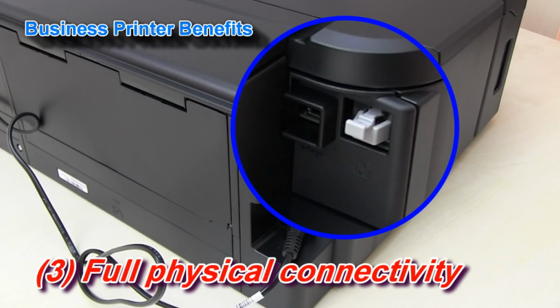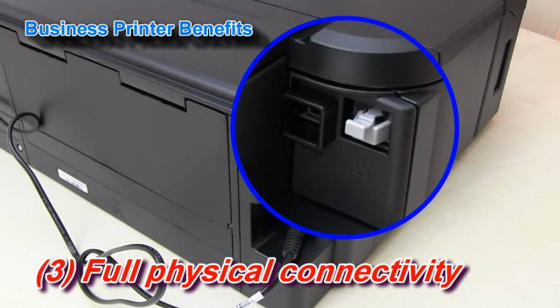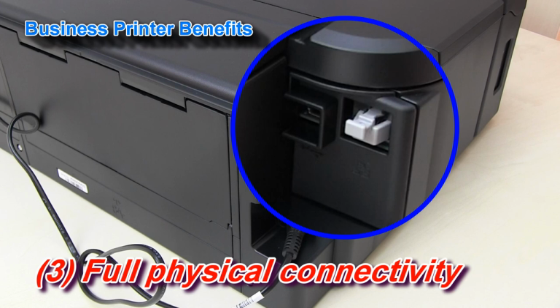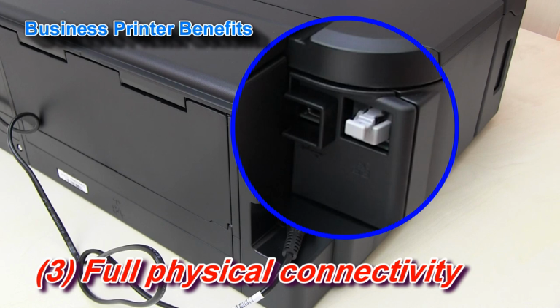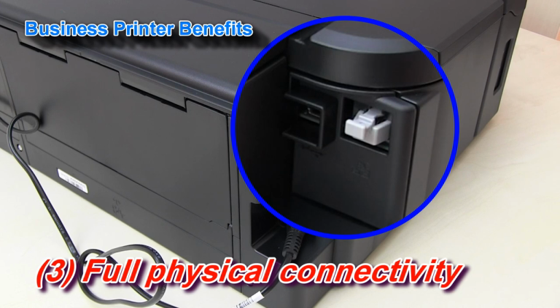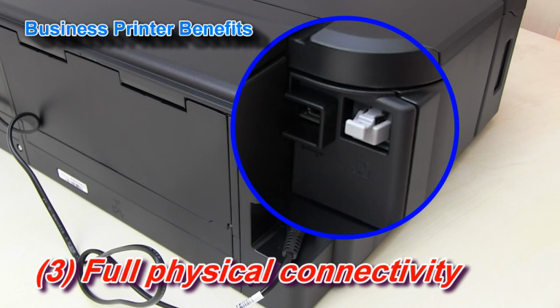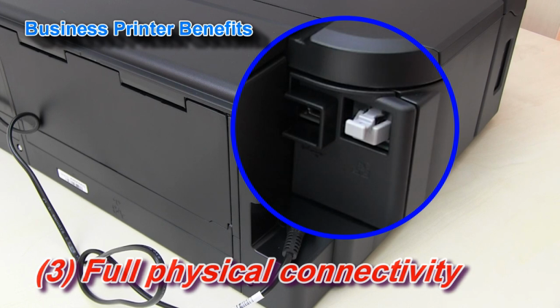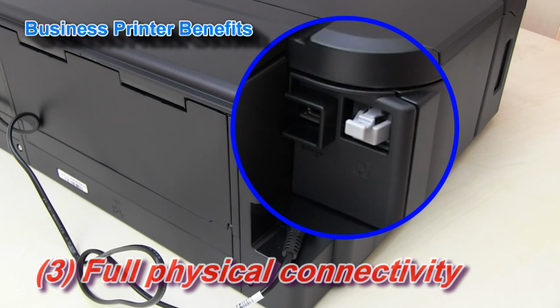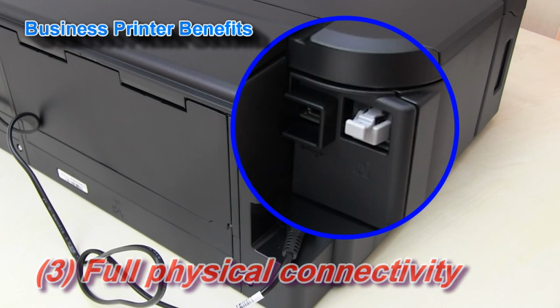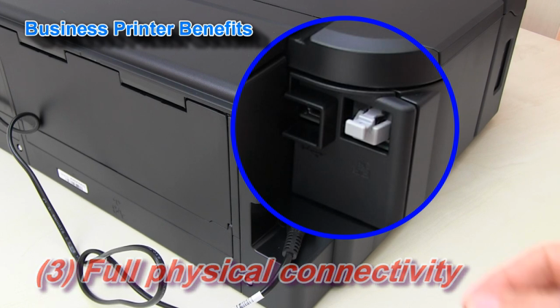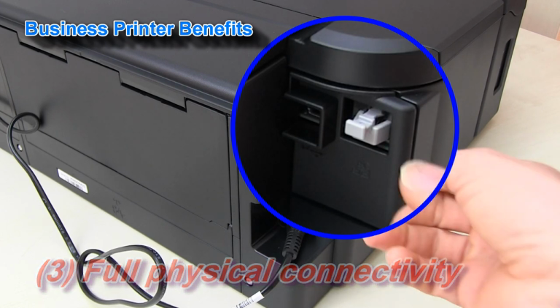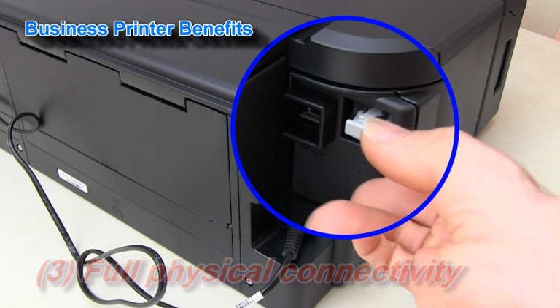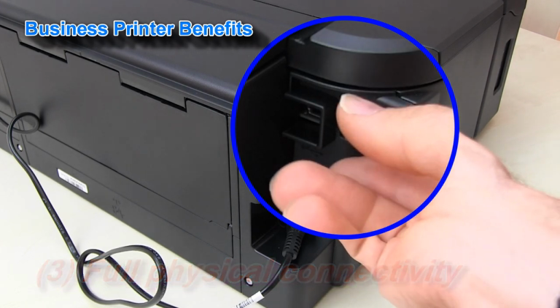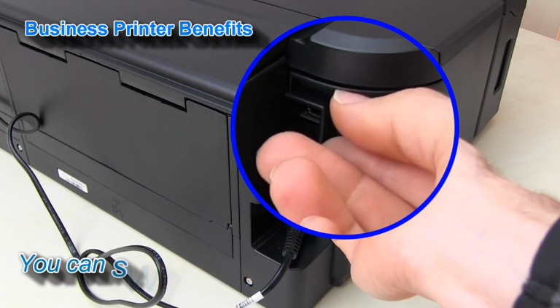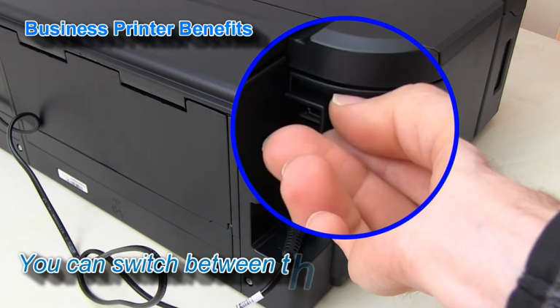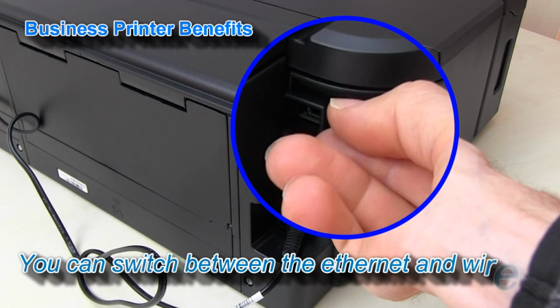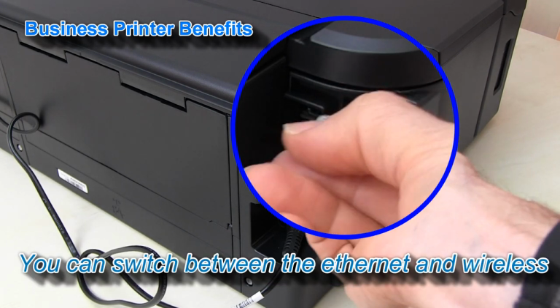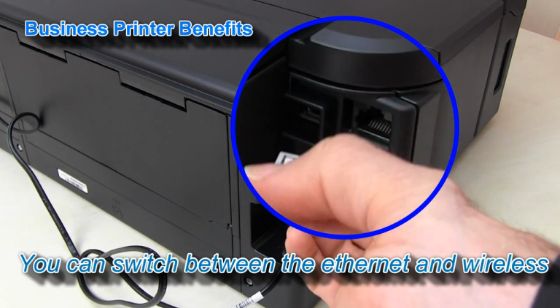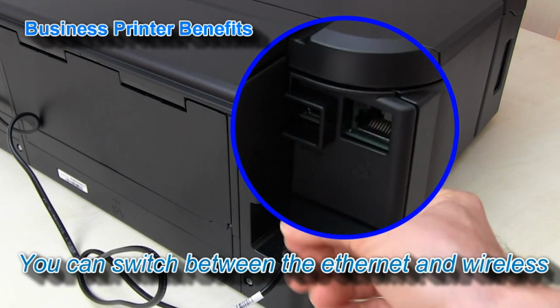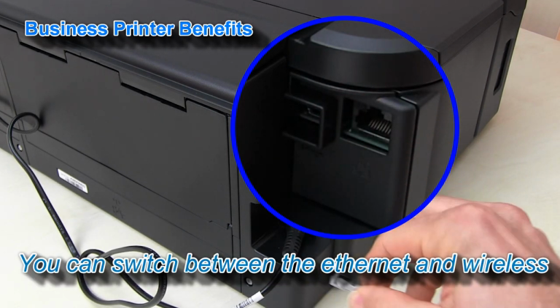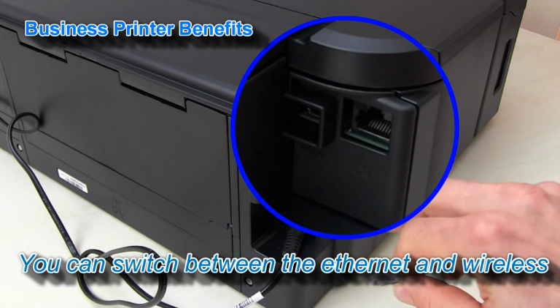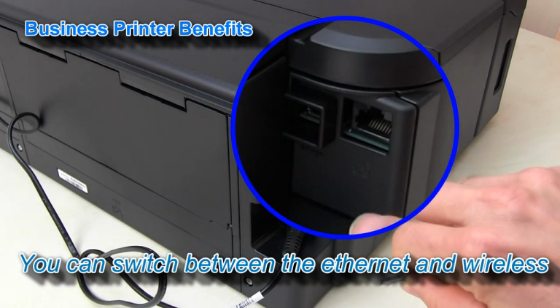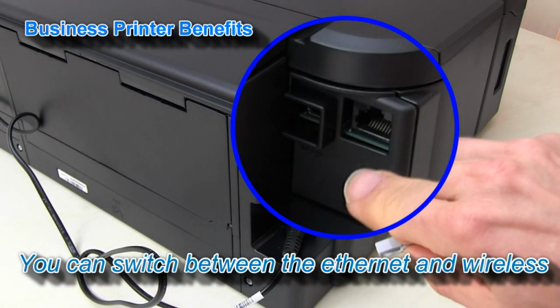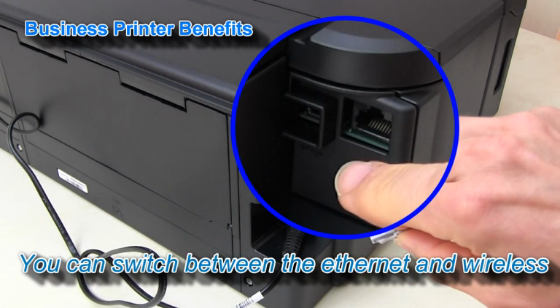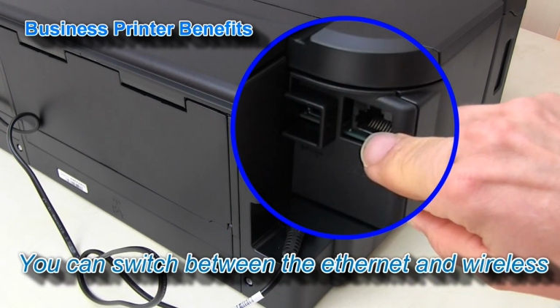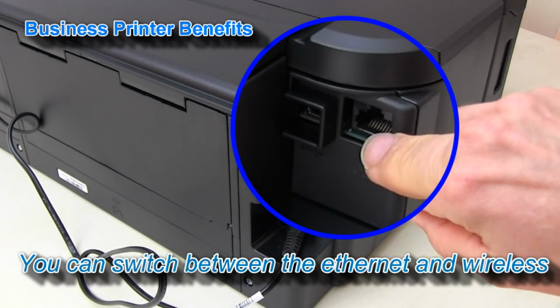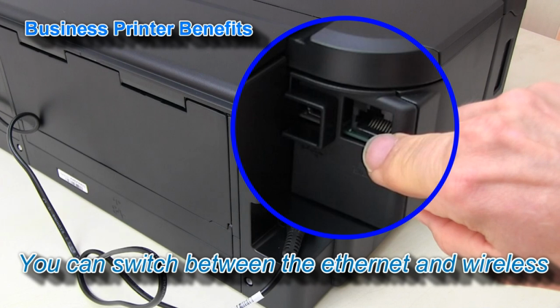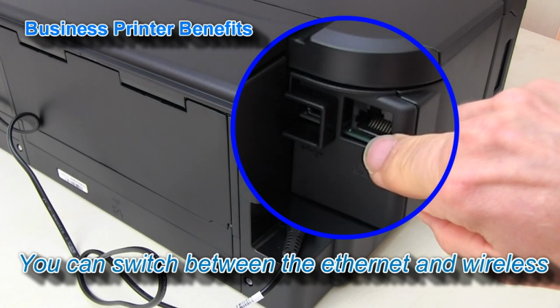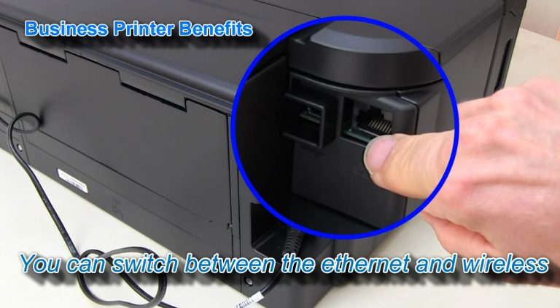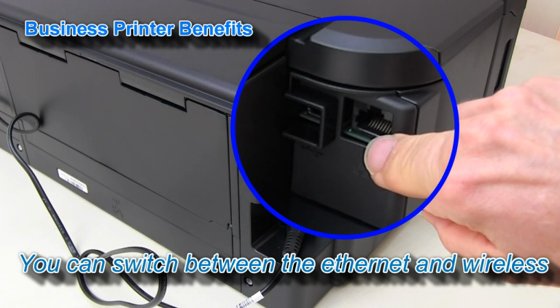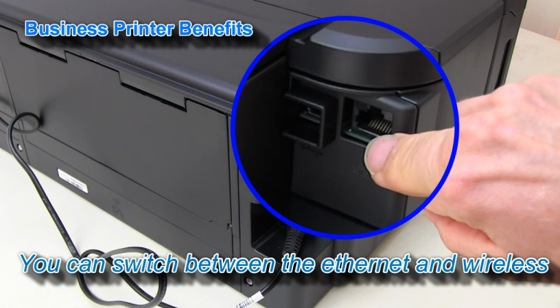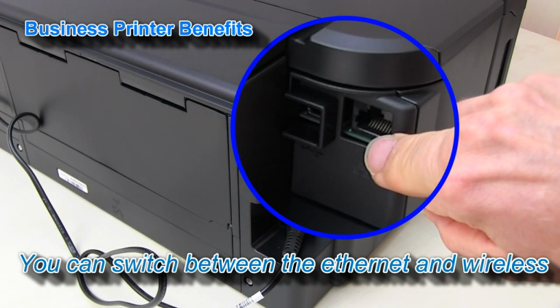There are full network capabilities including the ethernet connectivity.